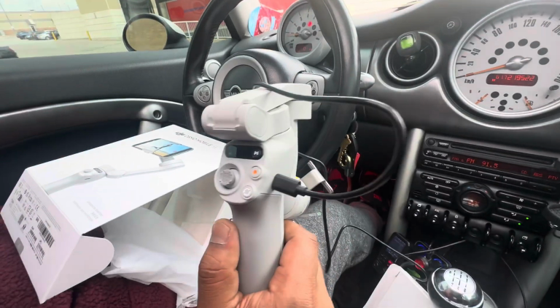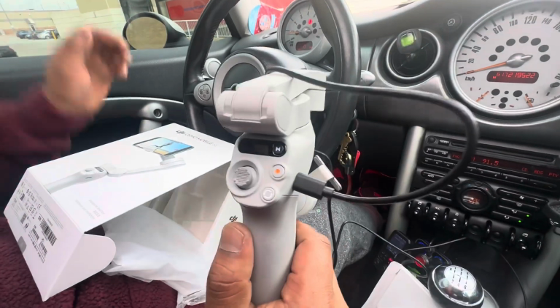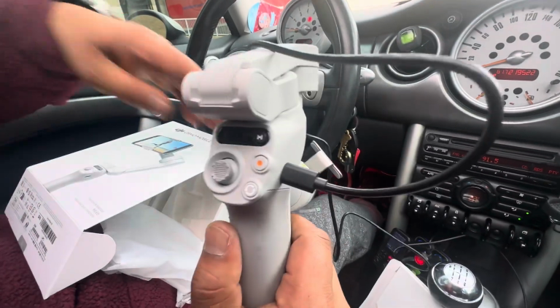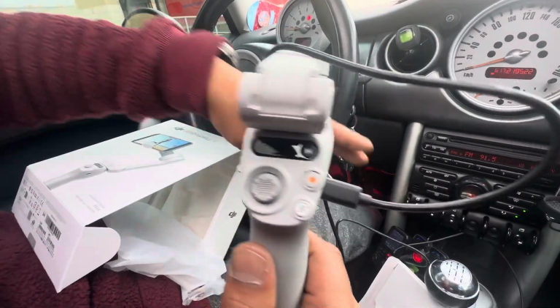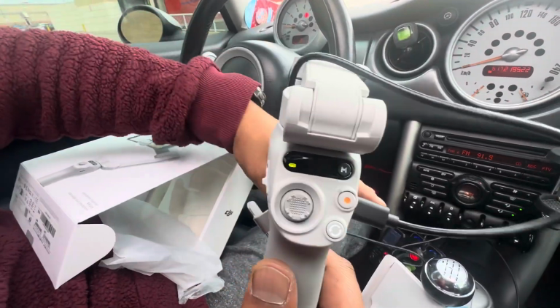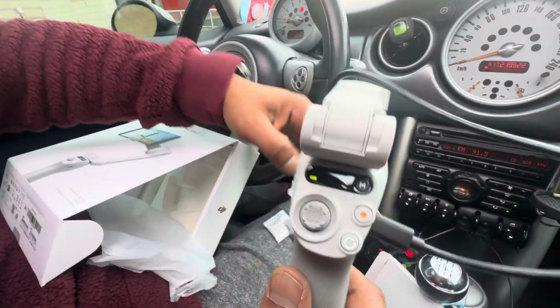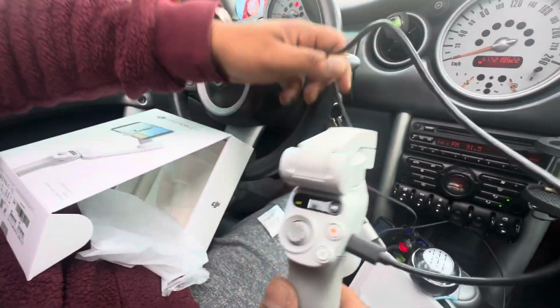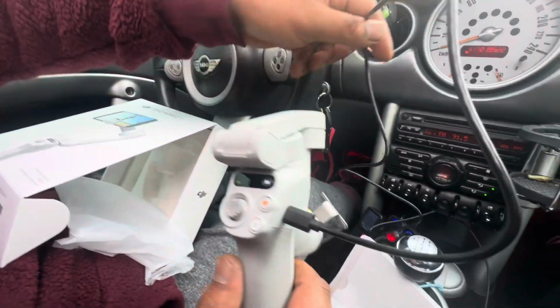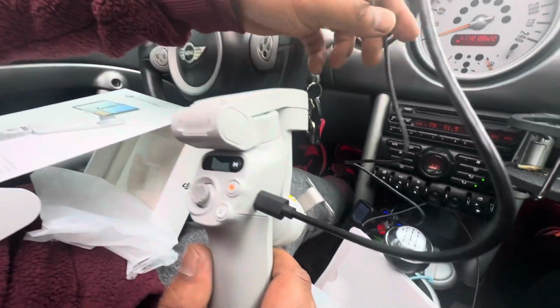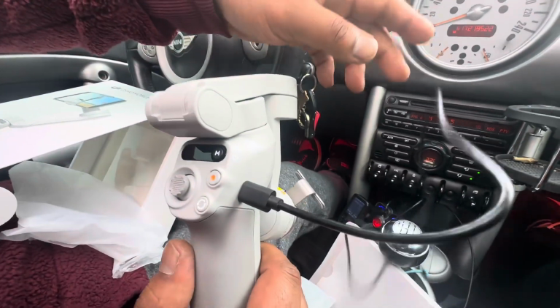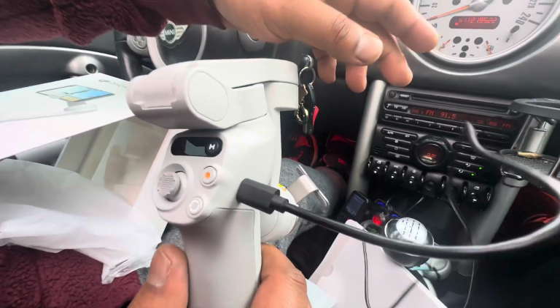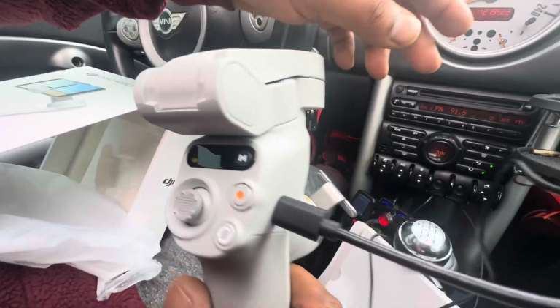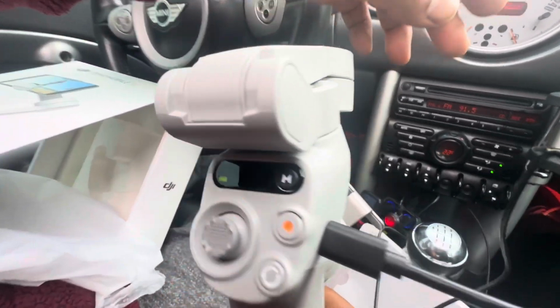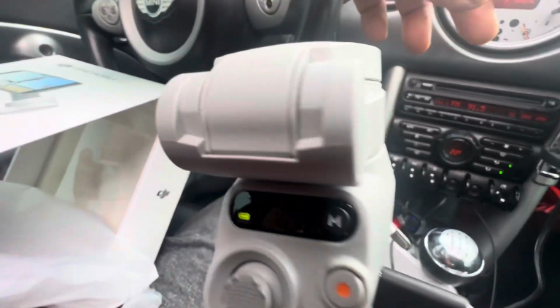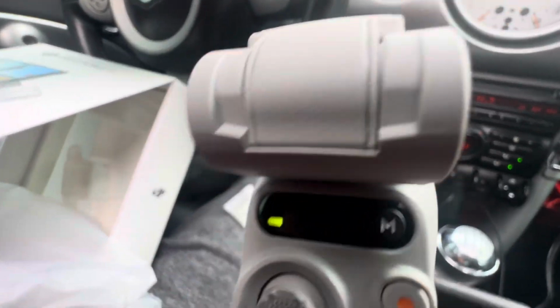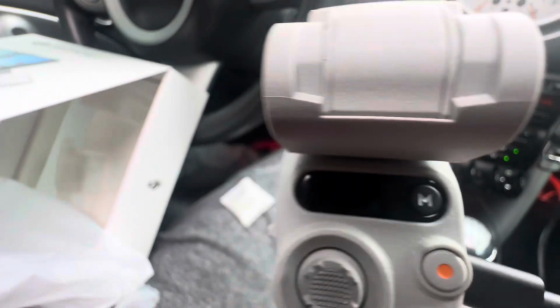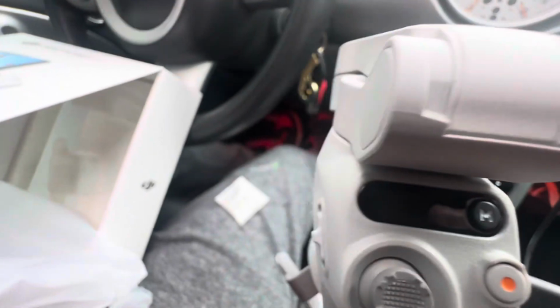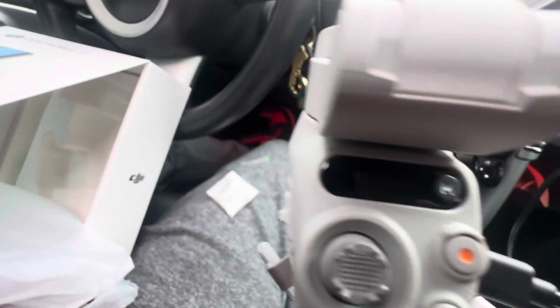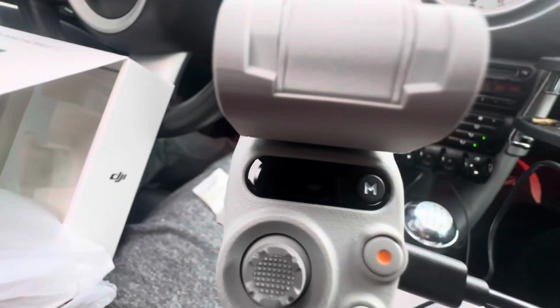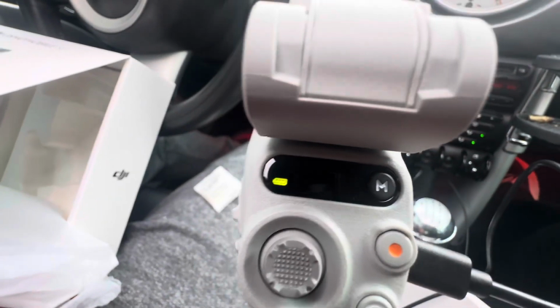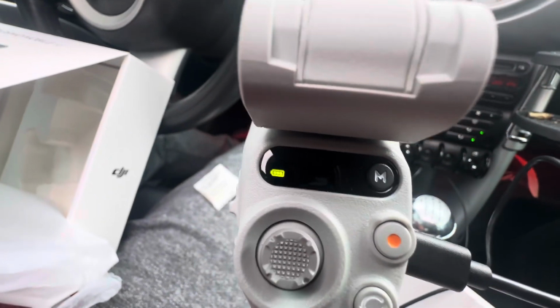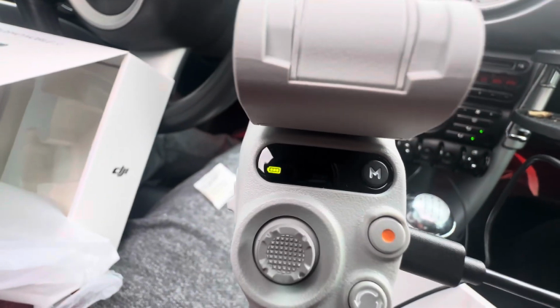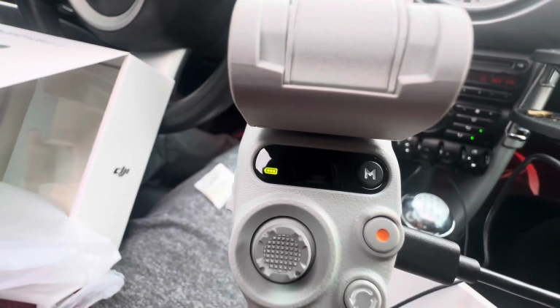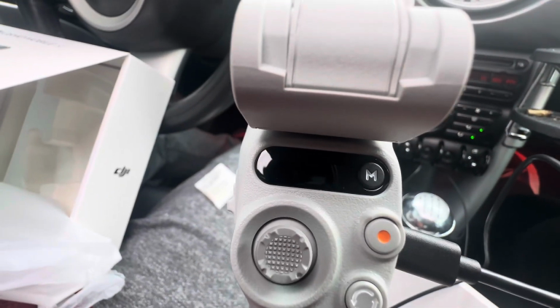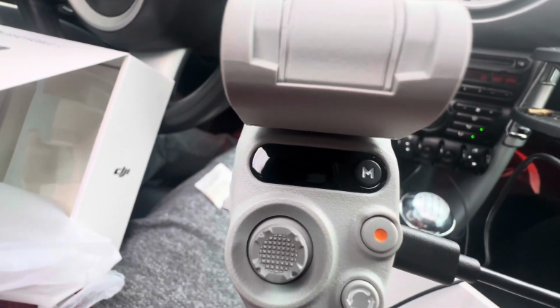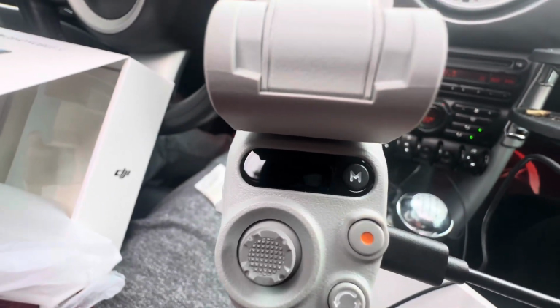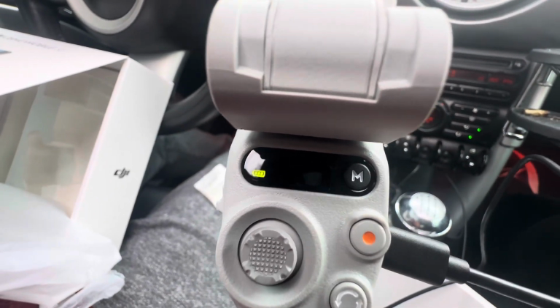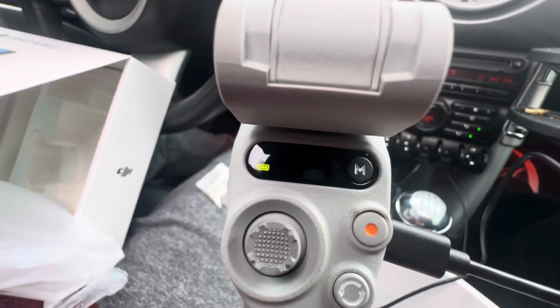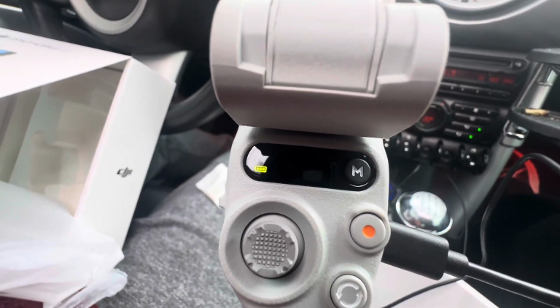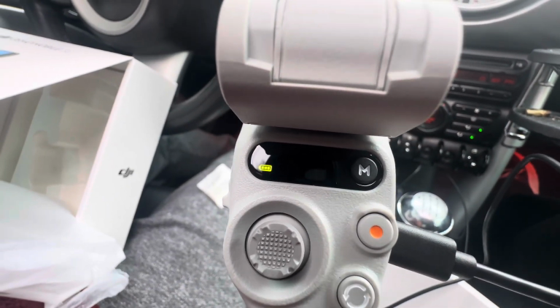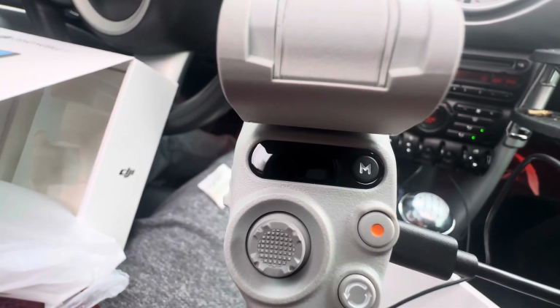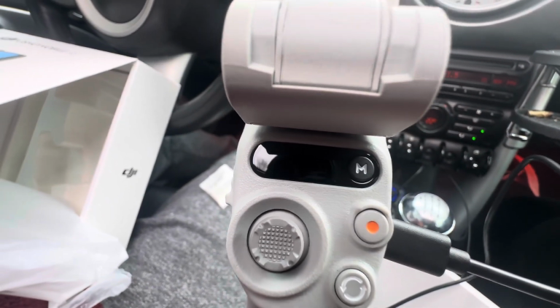Does it give you like a percentage? Looks like we're beaming on full charge.